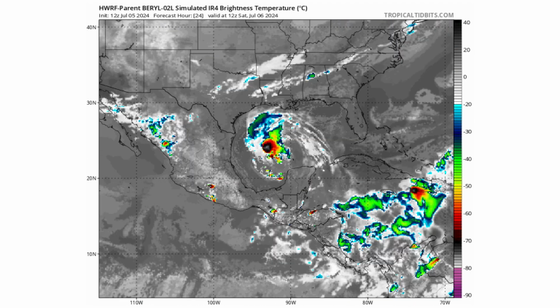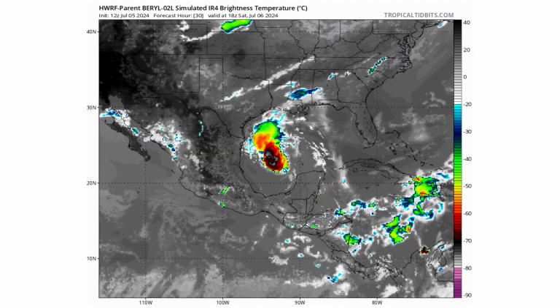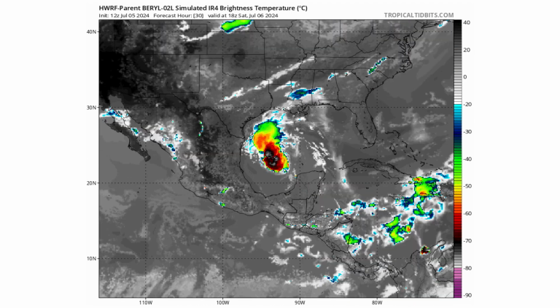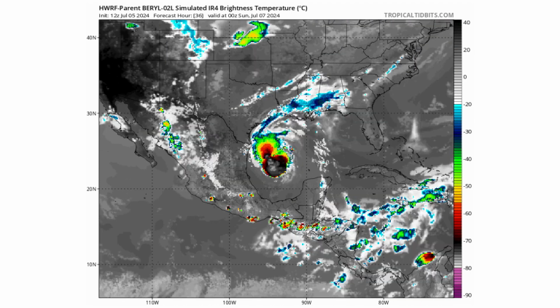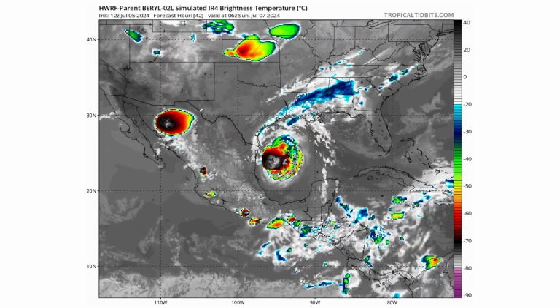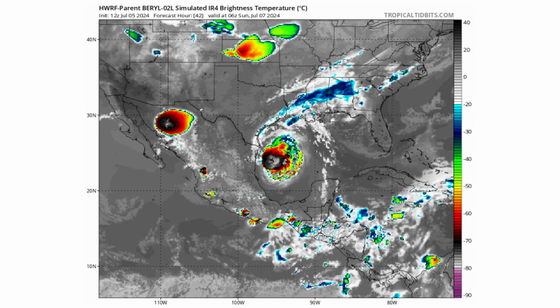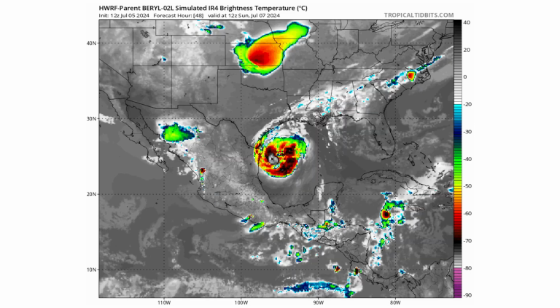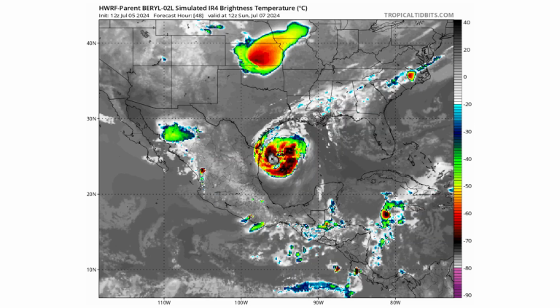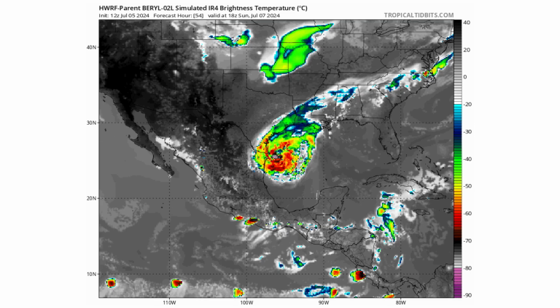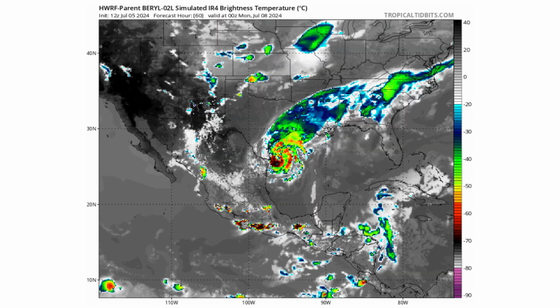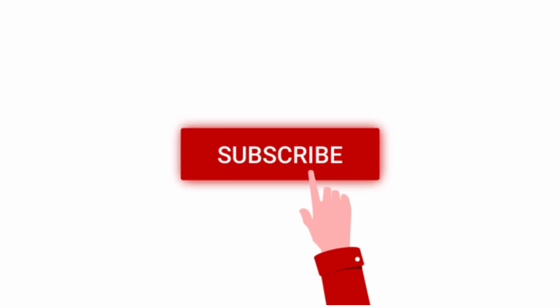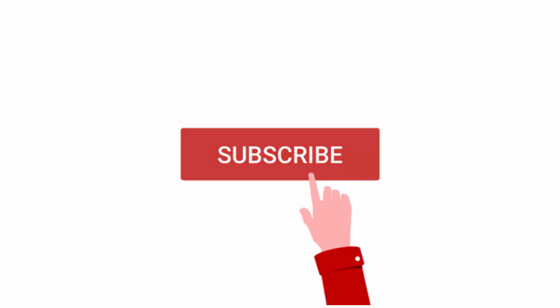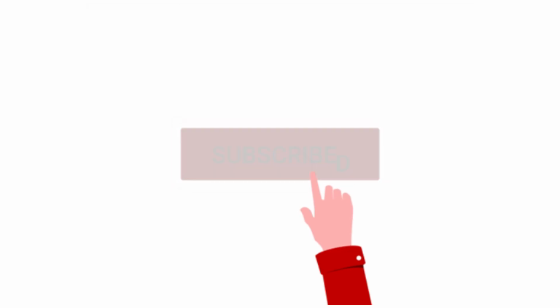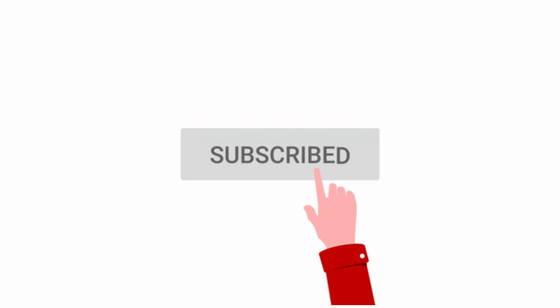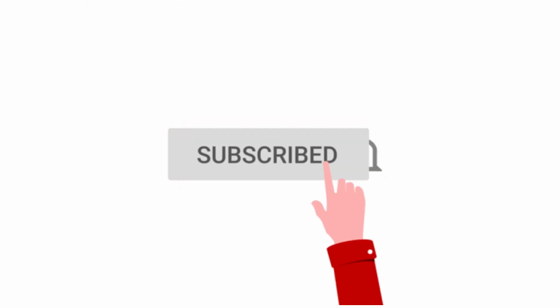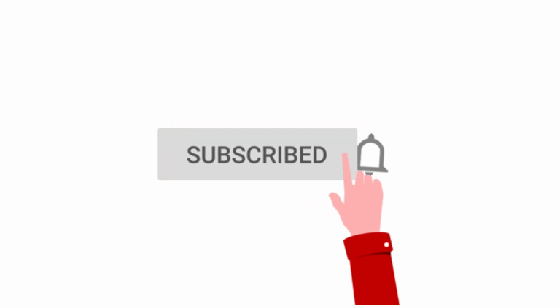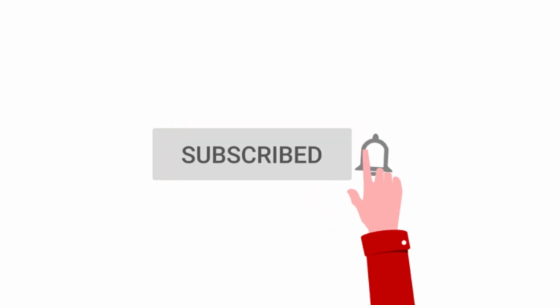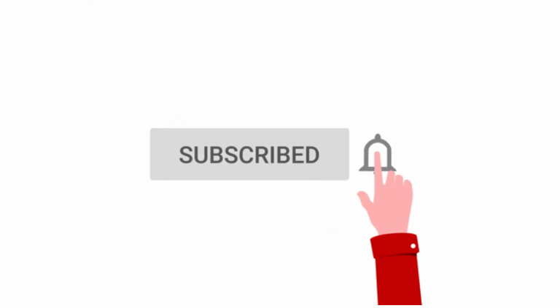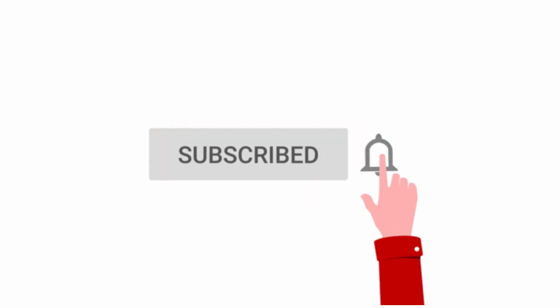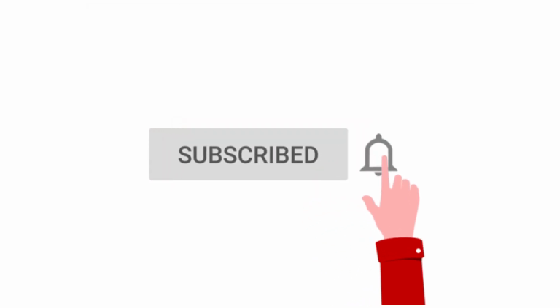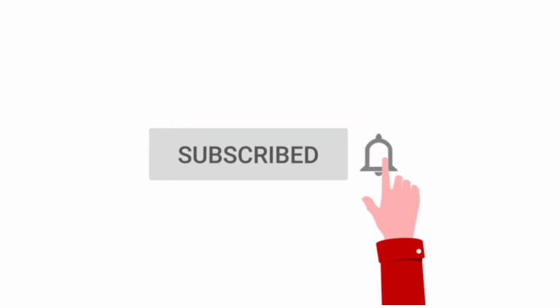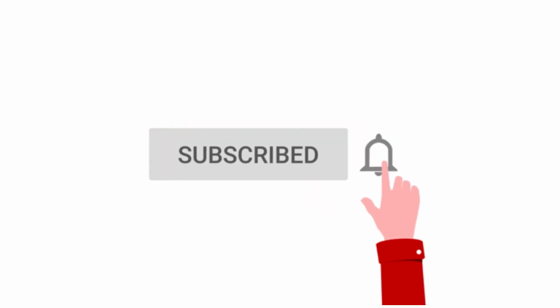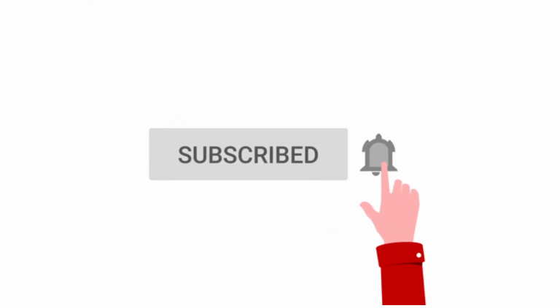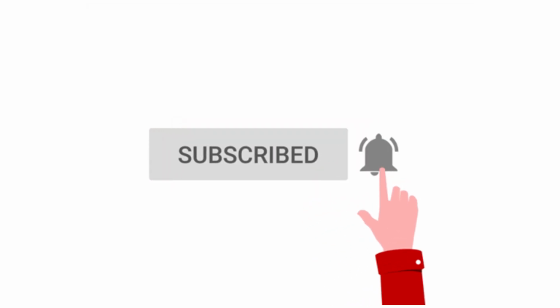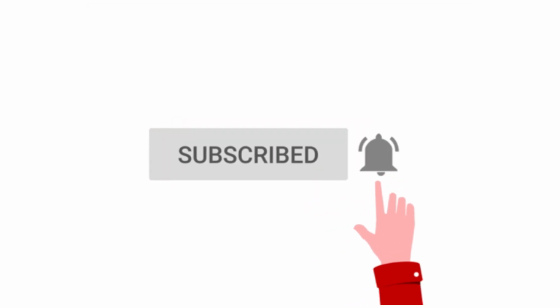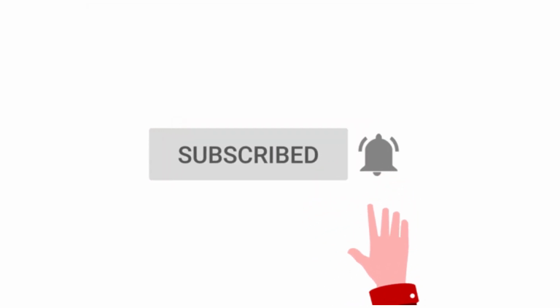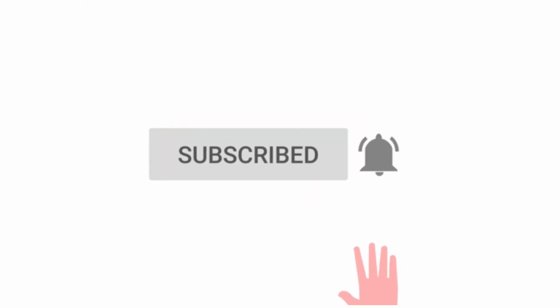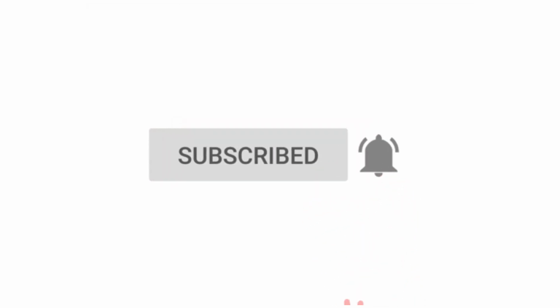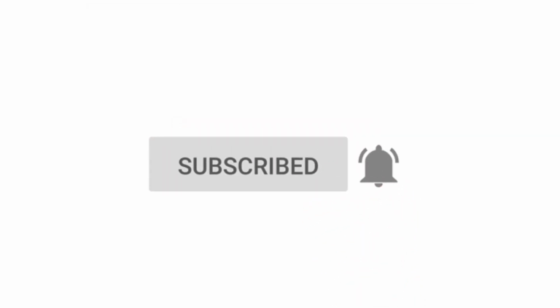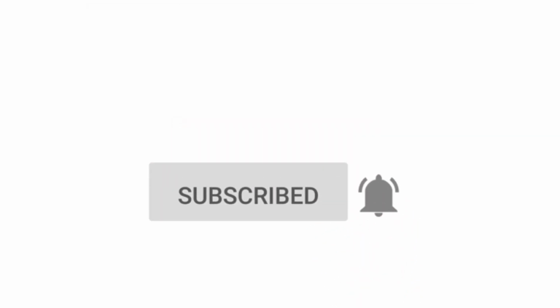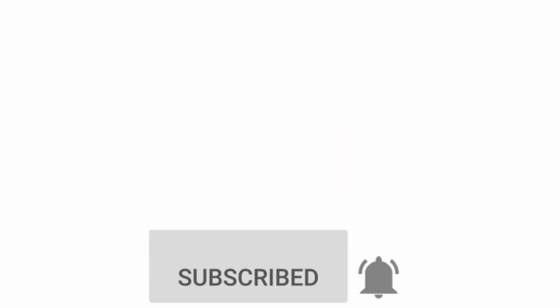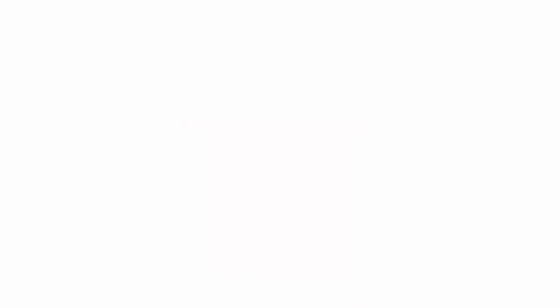If you like detailed weather breakdowns, hit the subscribe button and notification bell to get all of my upcoming videos.